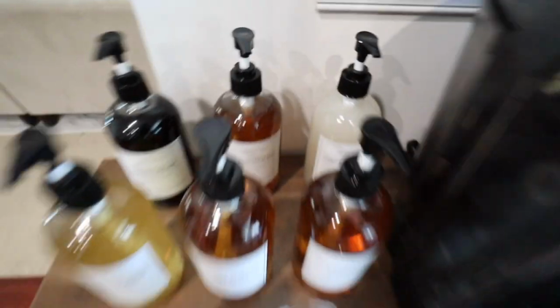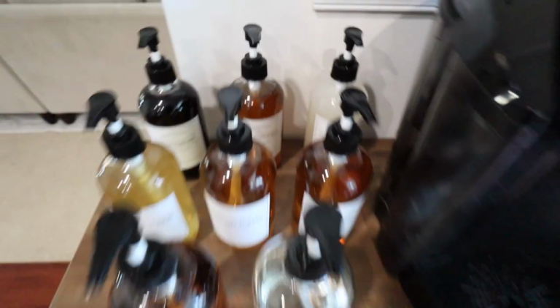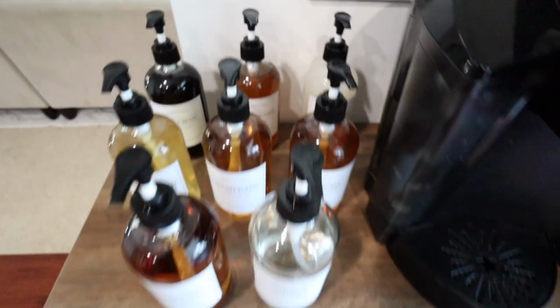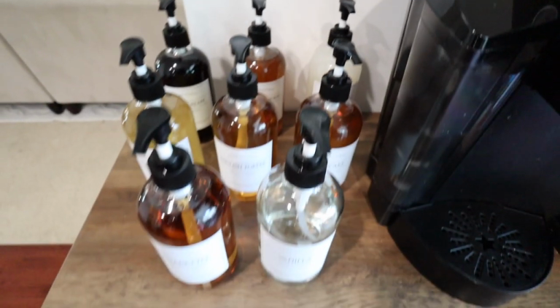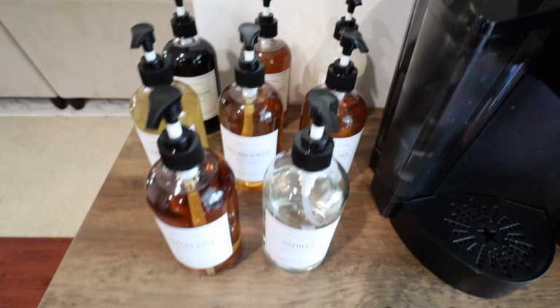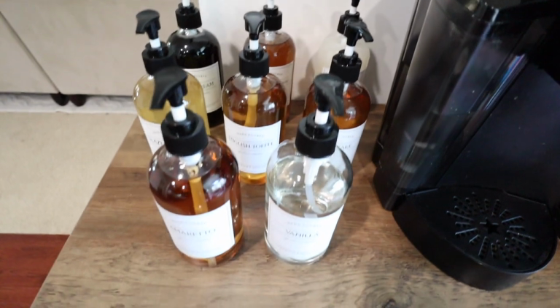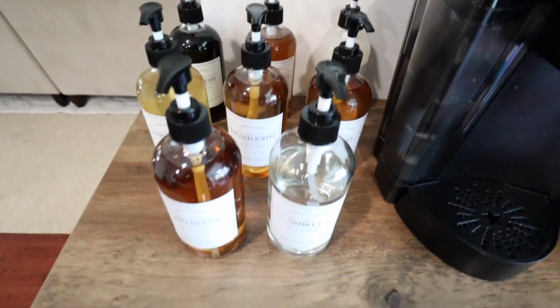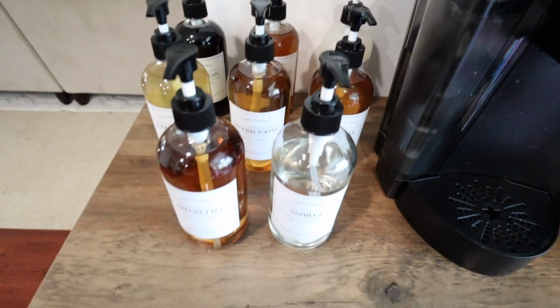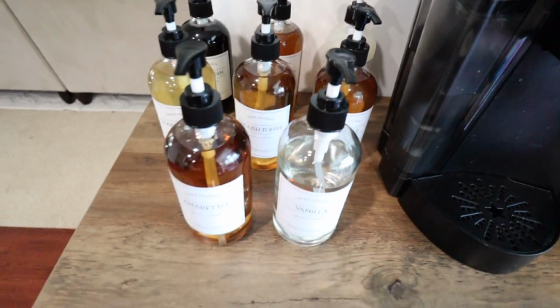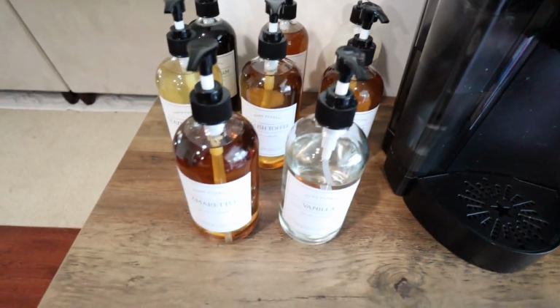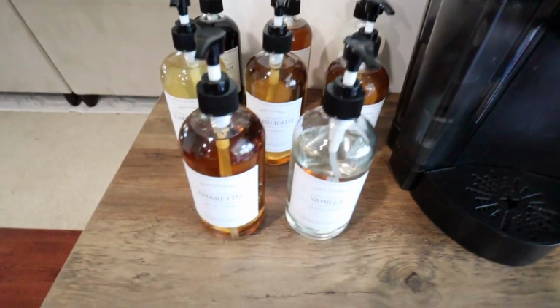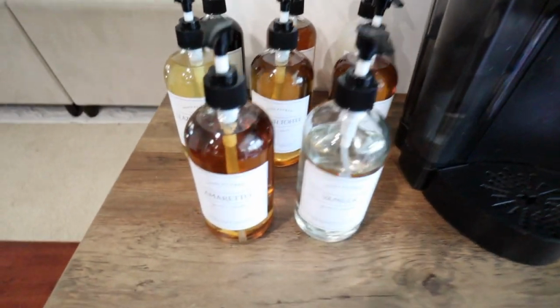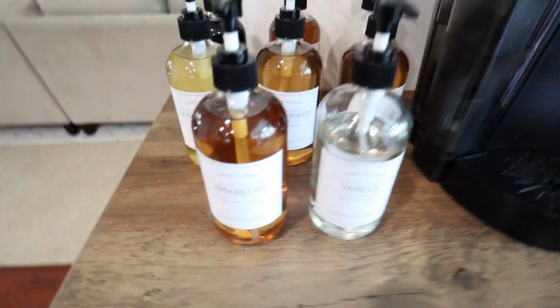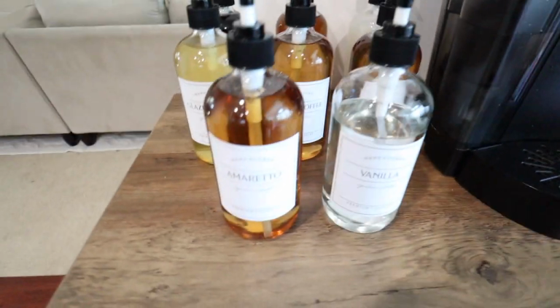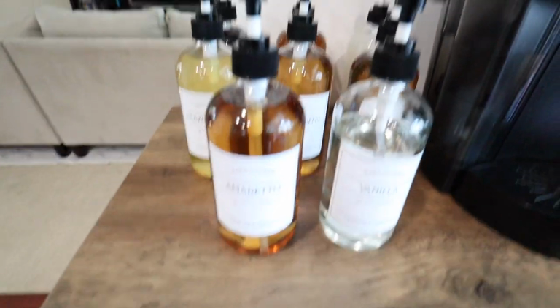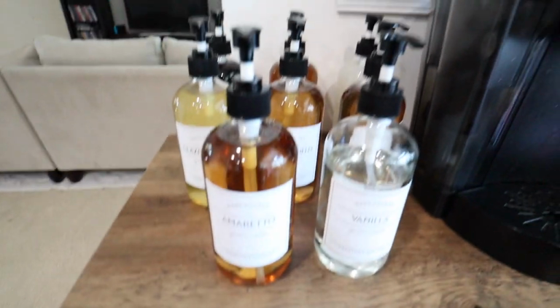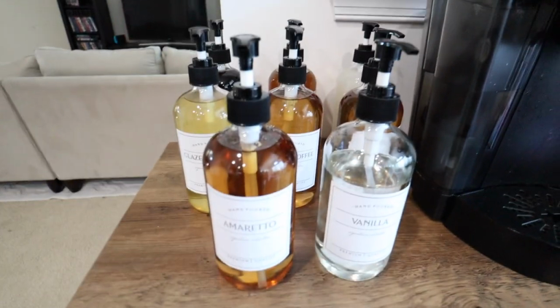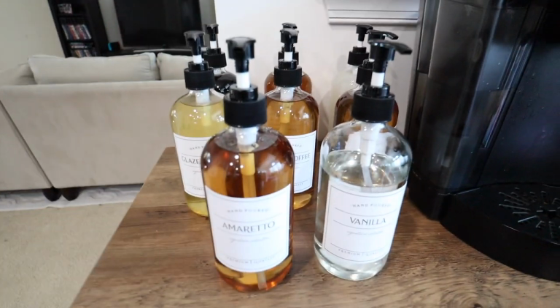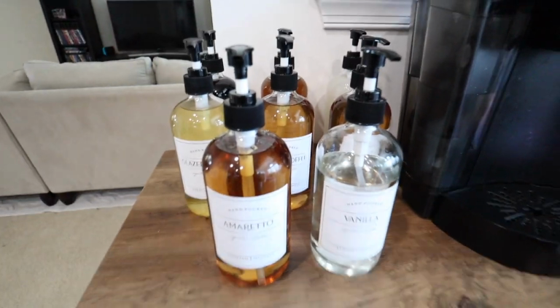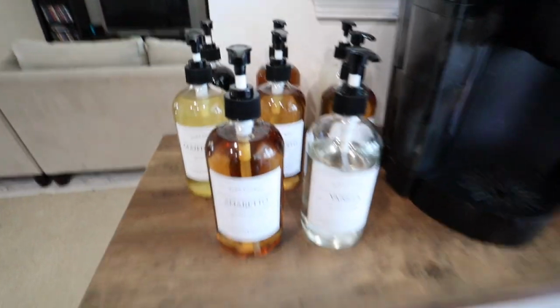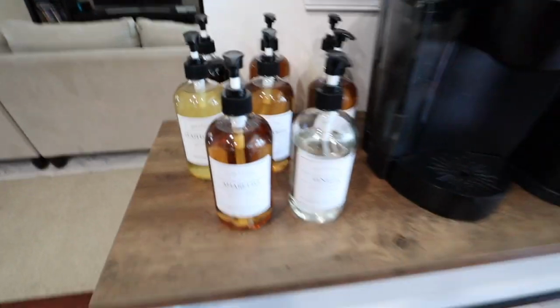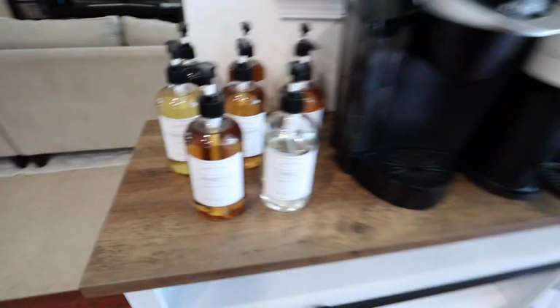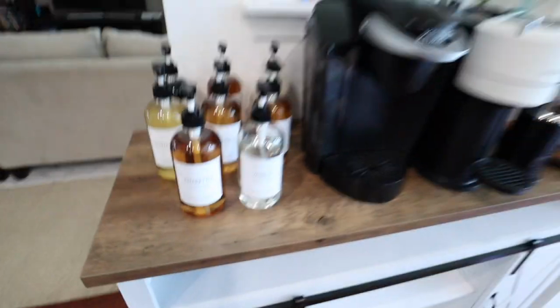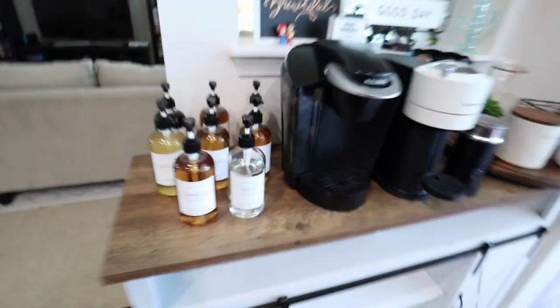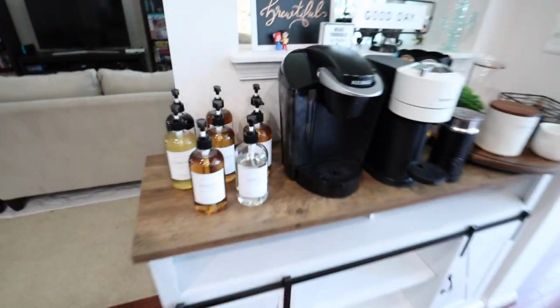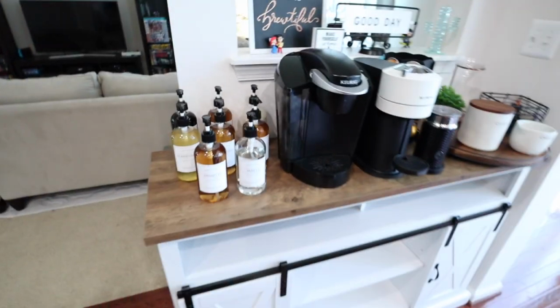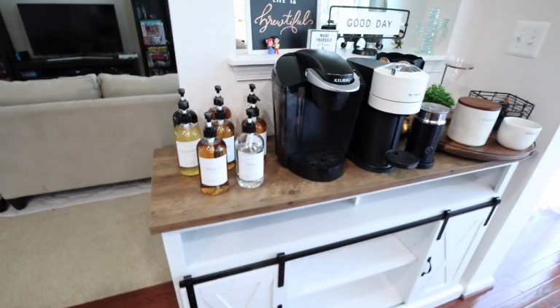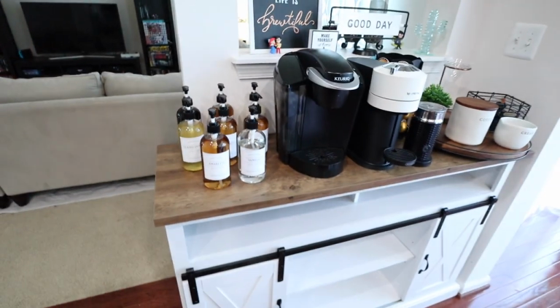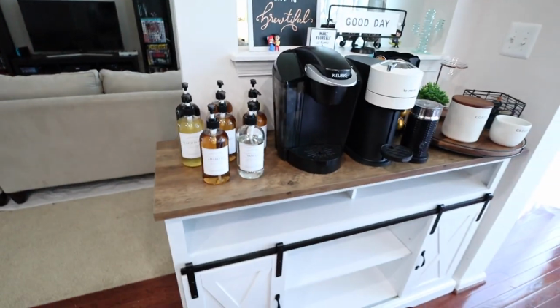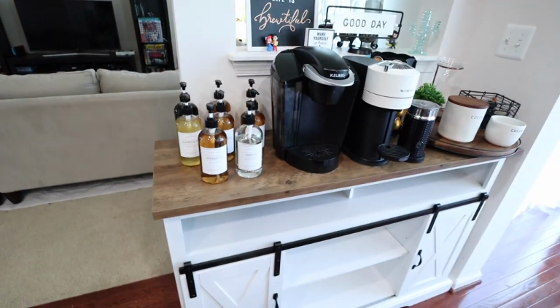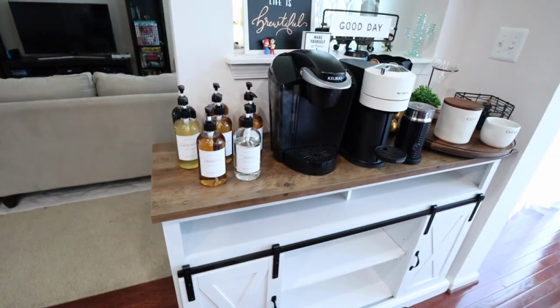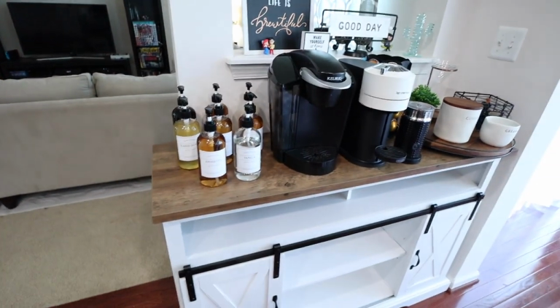So I've got vanilla, amaretto, glazed donut, English toffee, cupcake, Irish cream, iced cinnamon roll, and Christmas cookie. All of them are oh so good, and they look so cute on the bar.